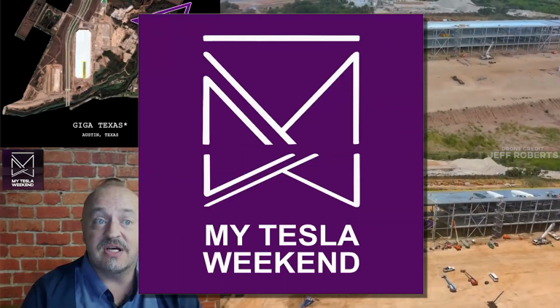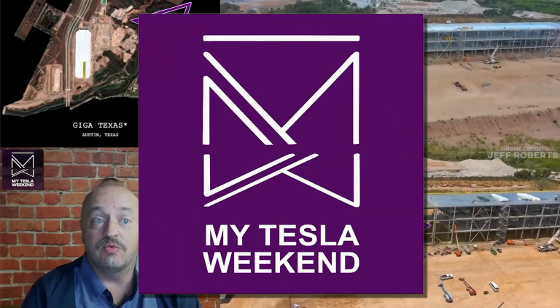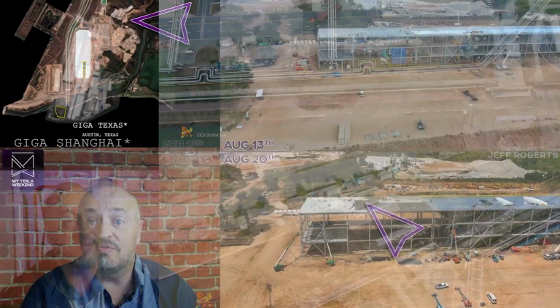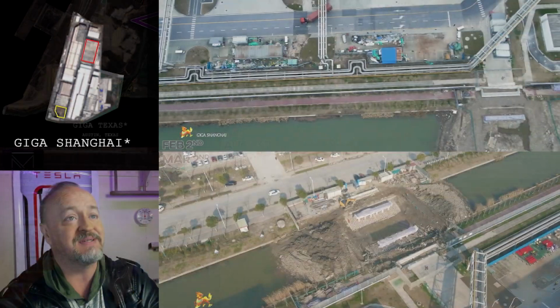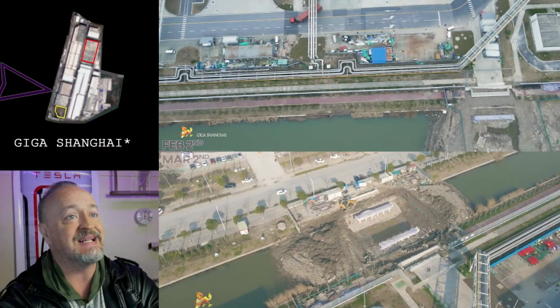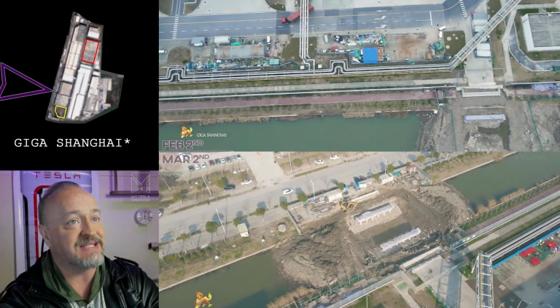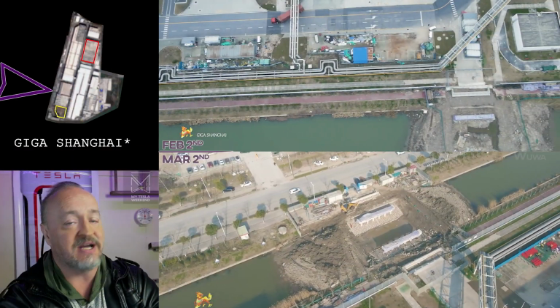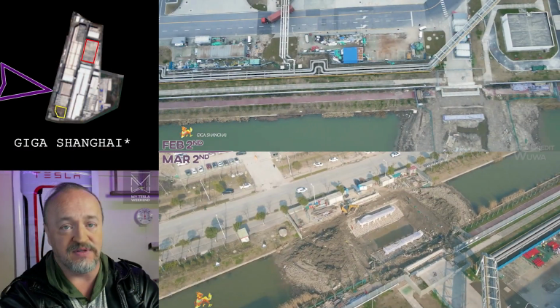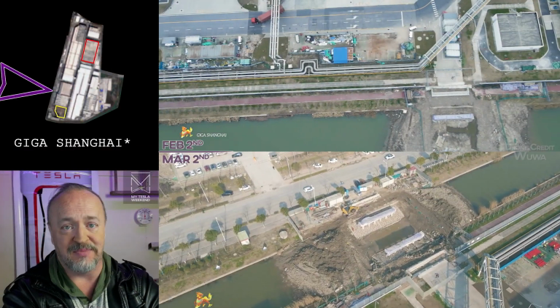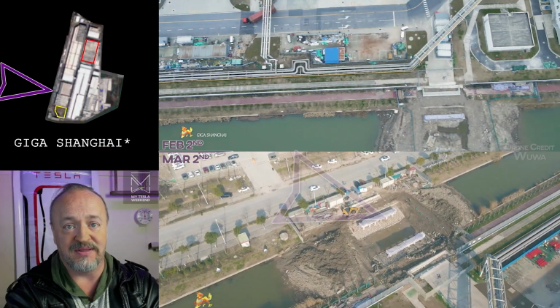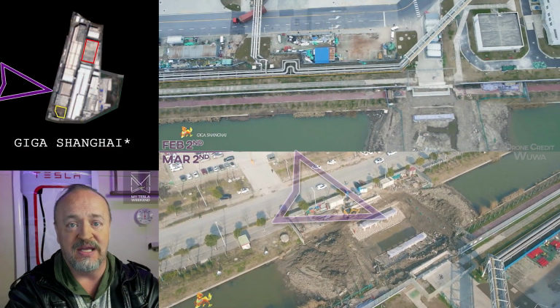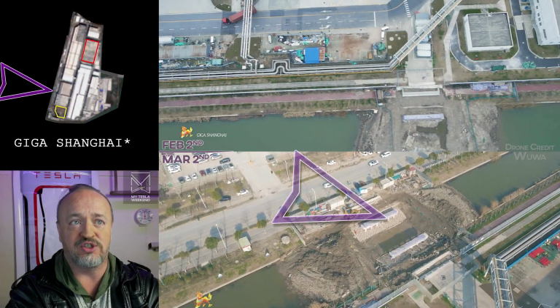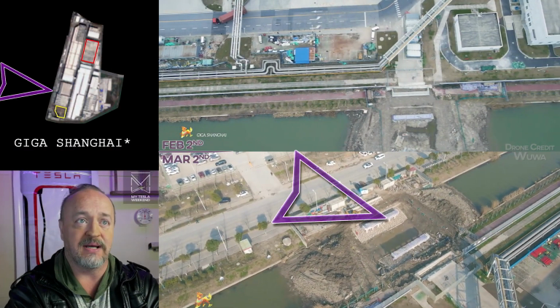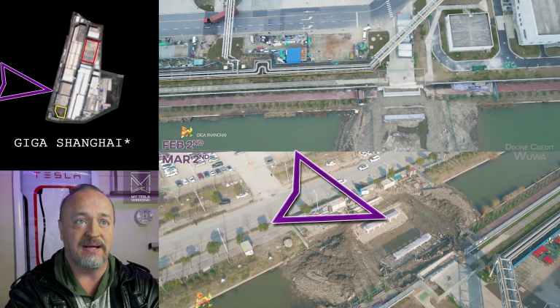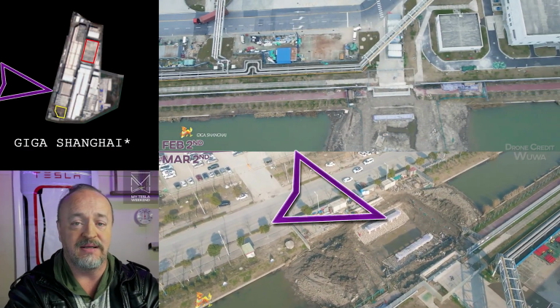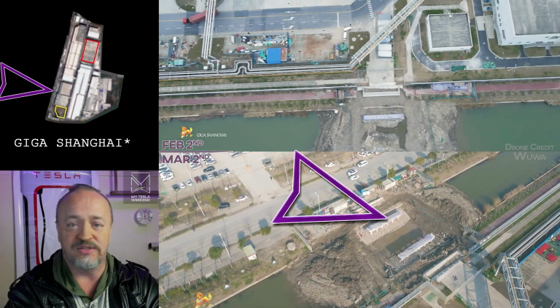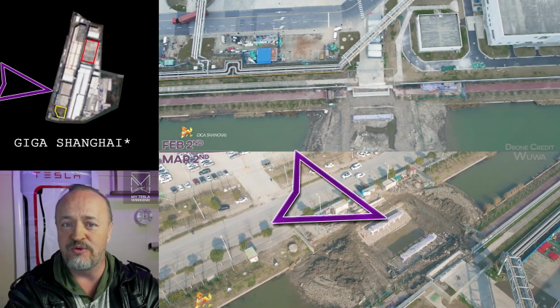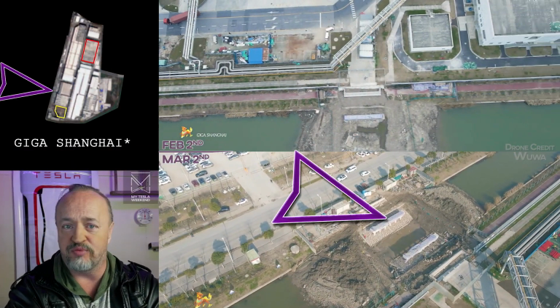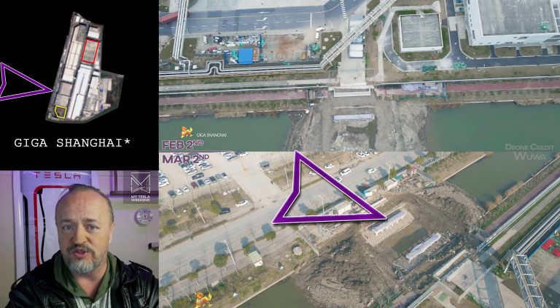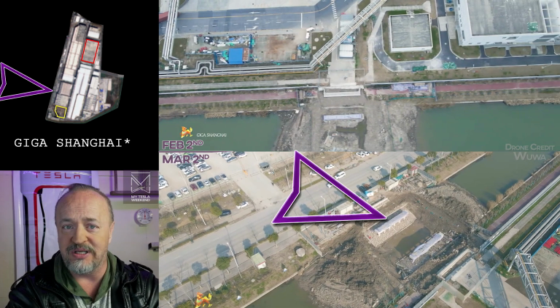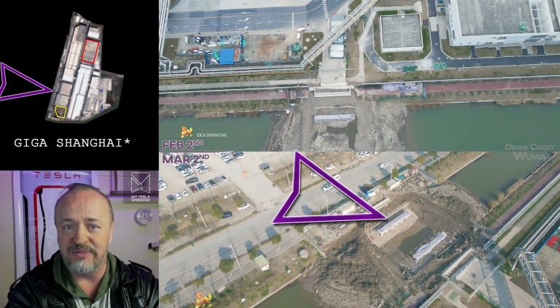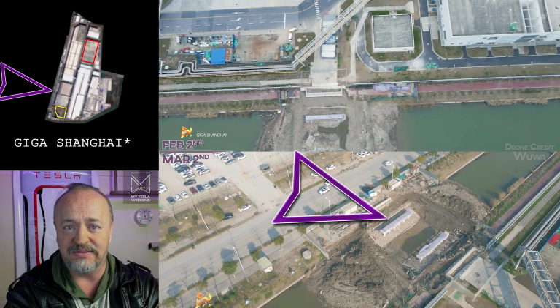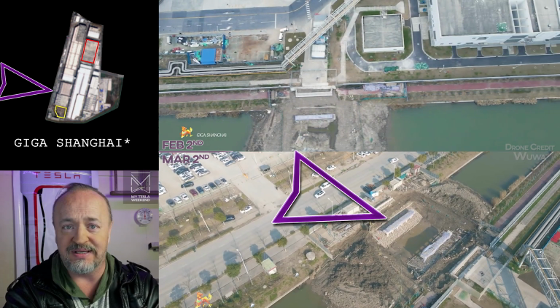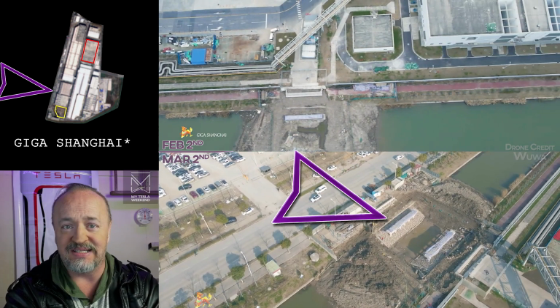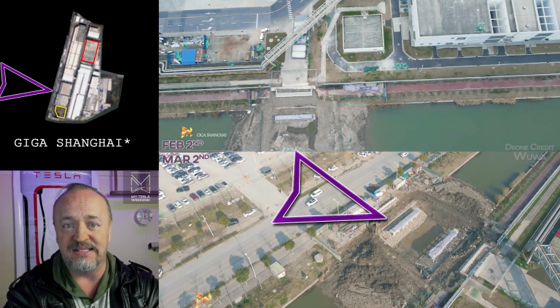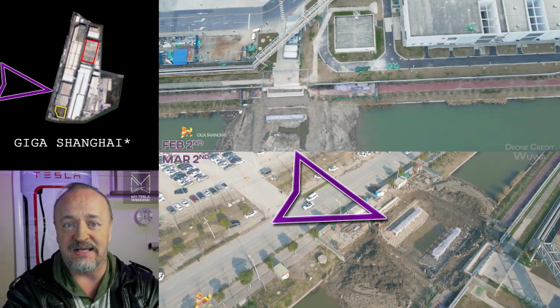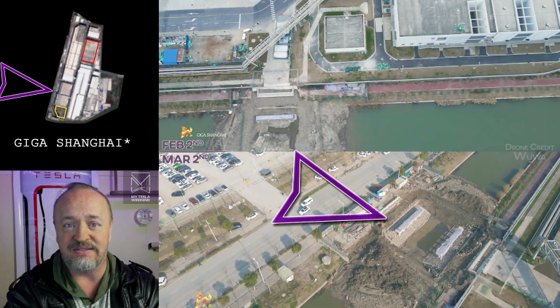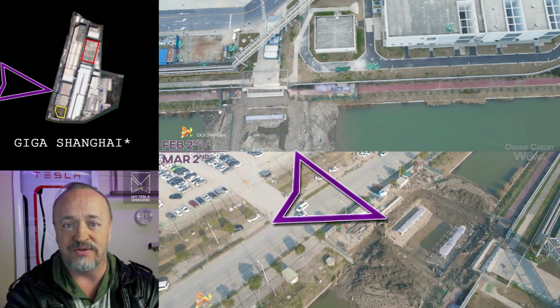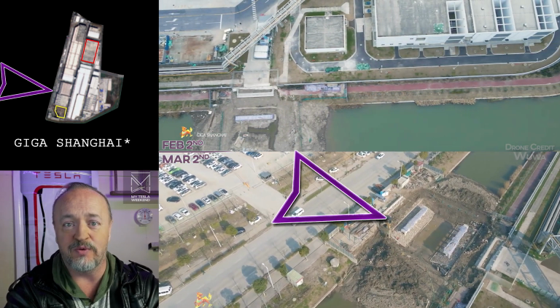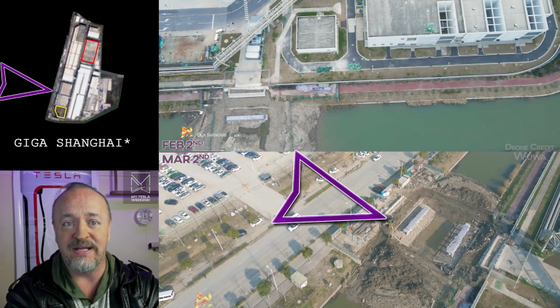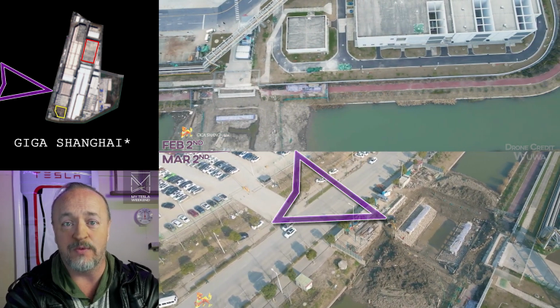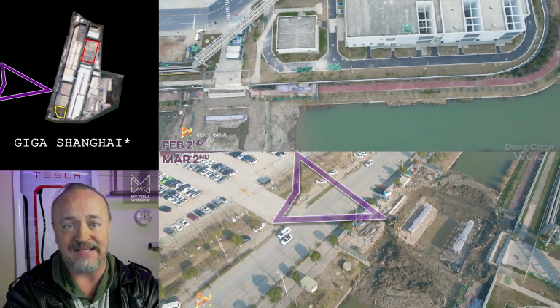There is a lot to cover this month. In Shanghai, there's a new bridge being built connecting the site to the roadway to the west.